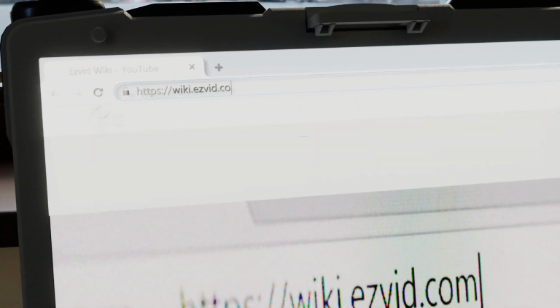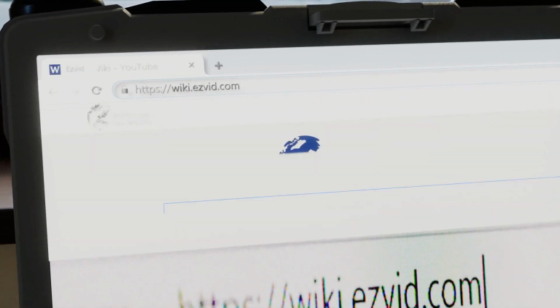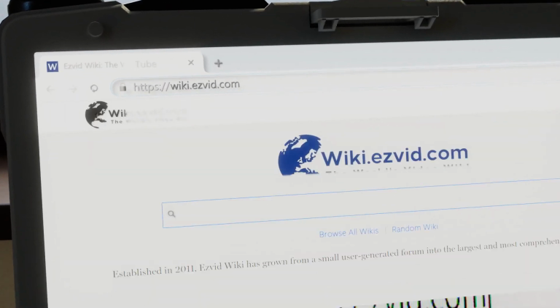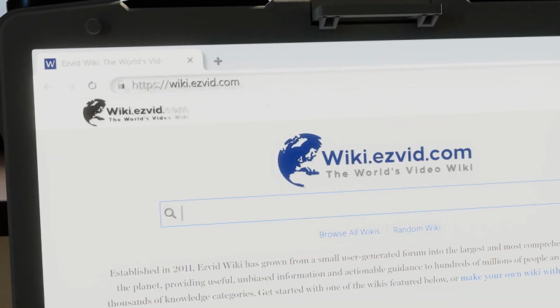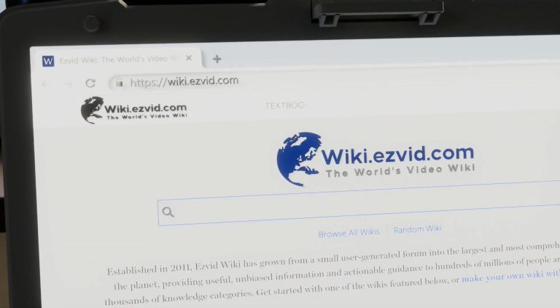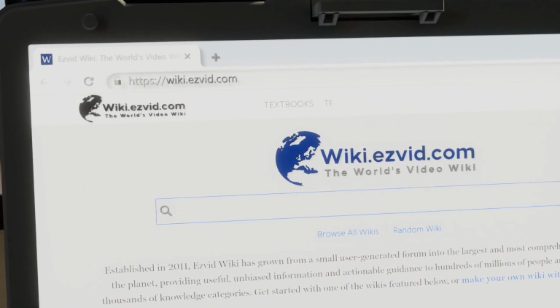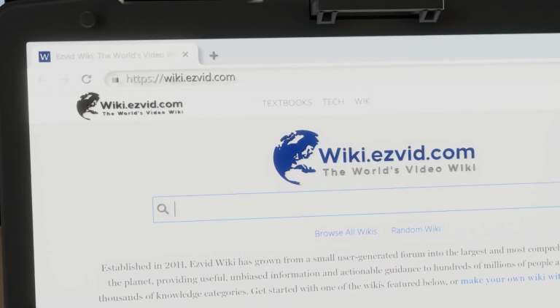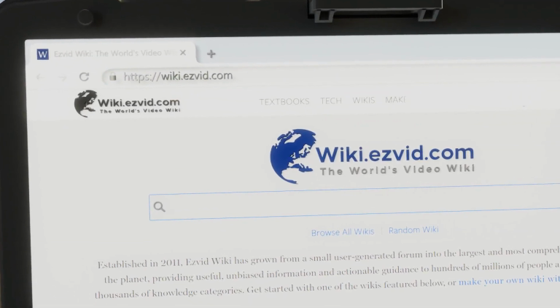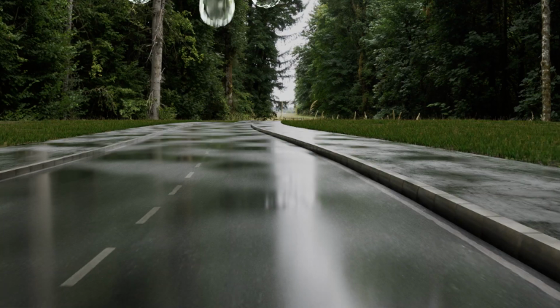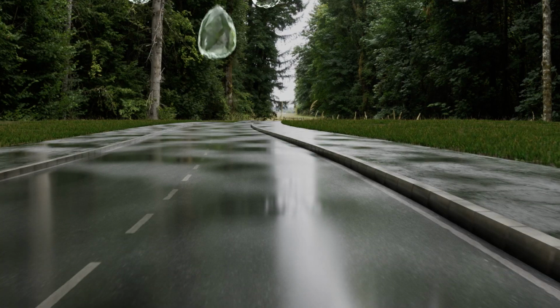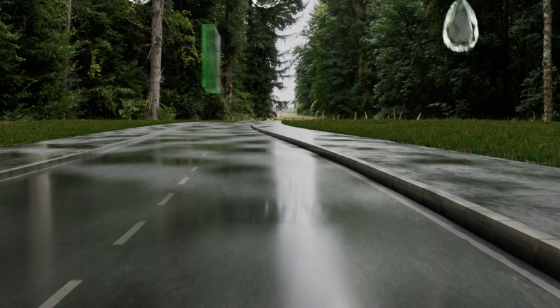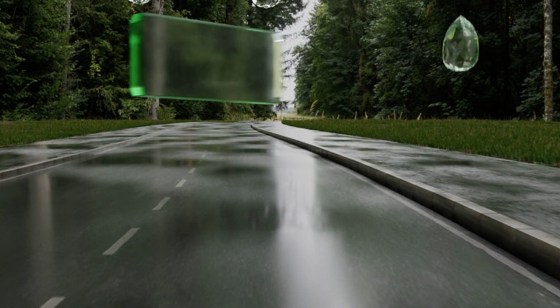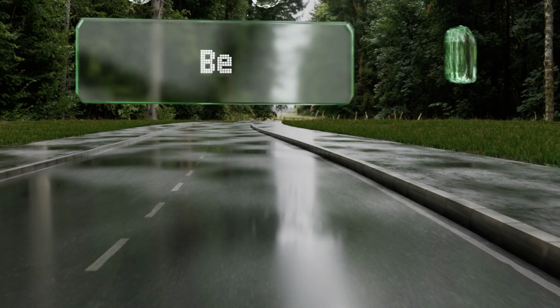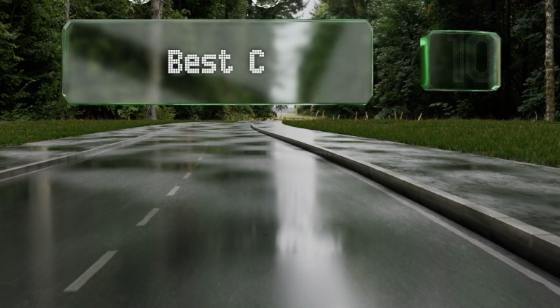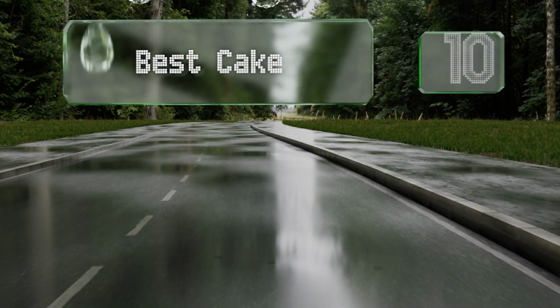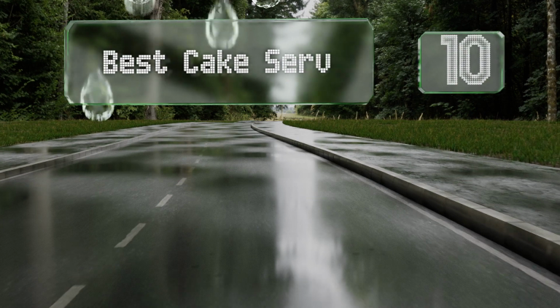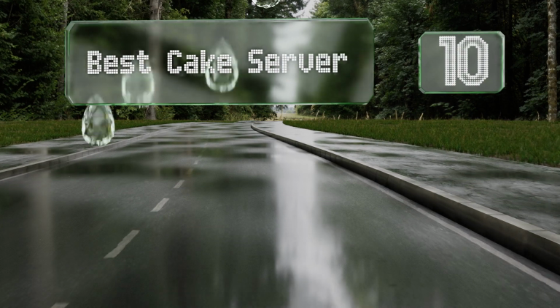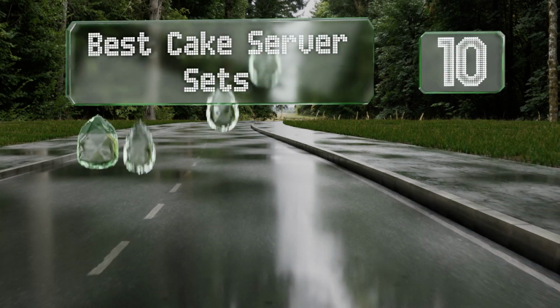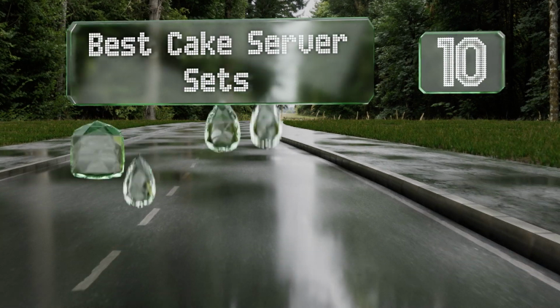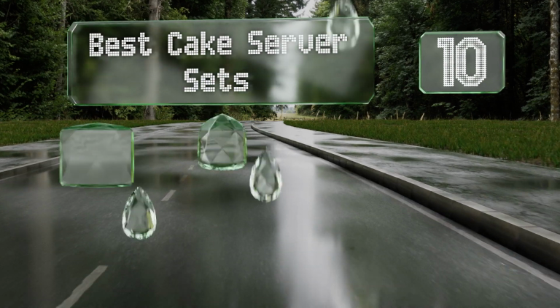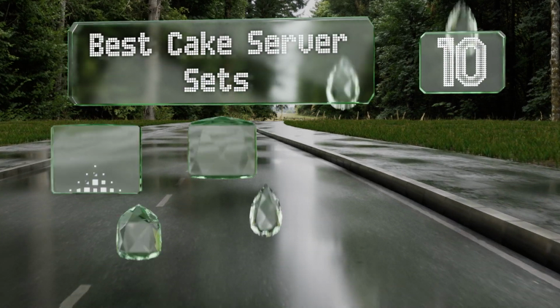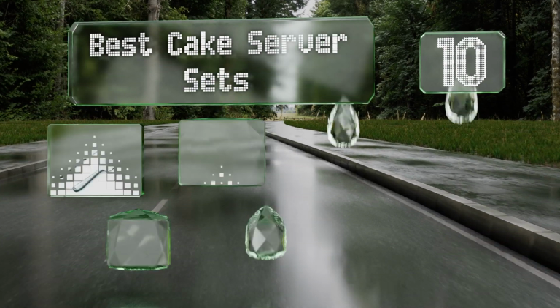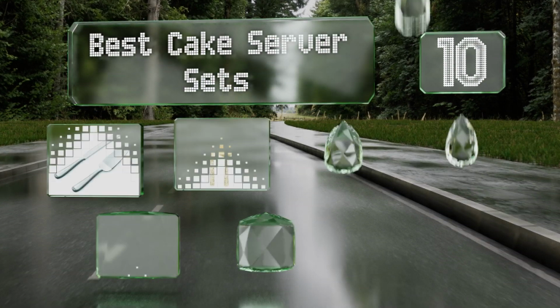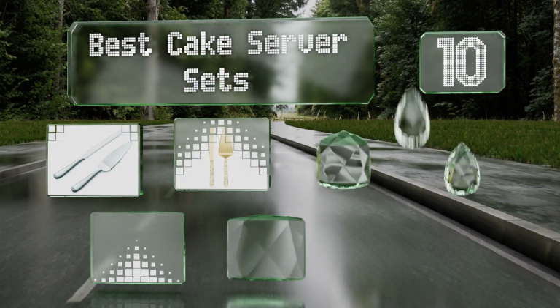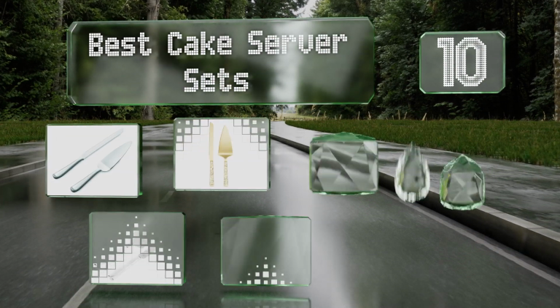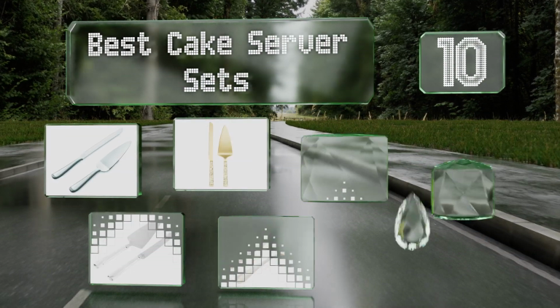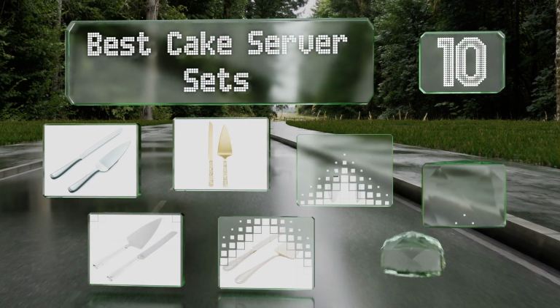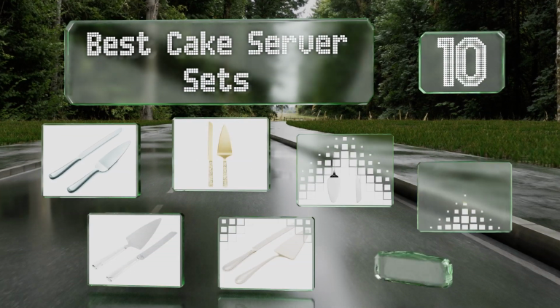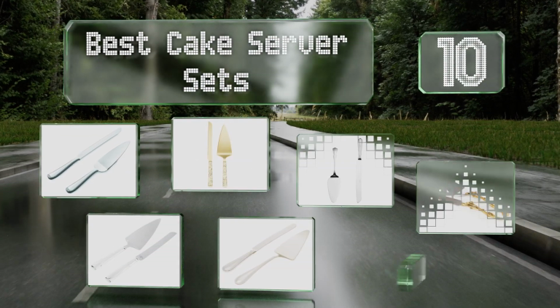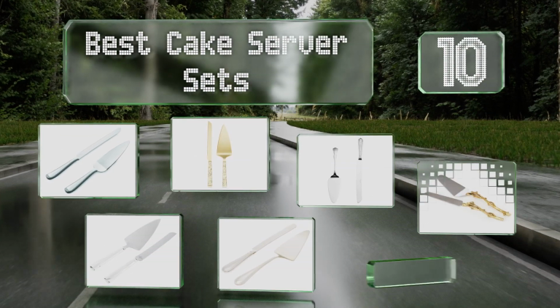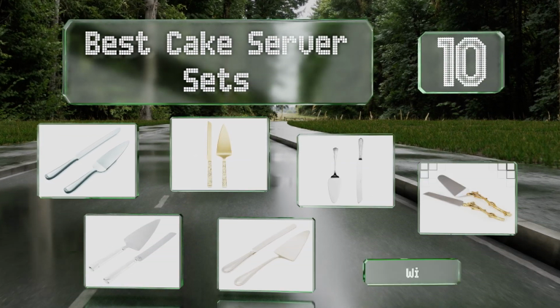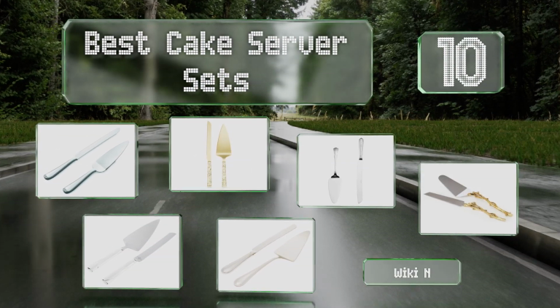EasyVid presents the 10 best cake server sets. Let's get started with the list.